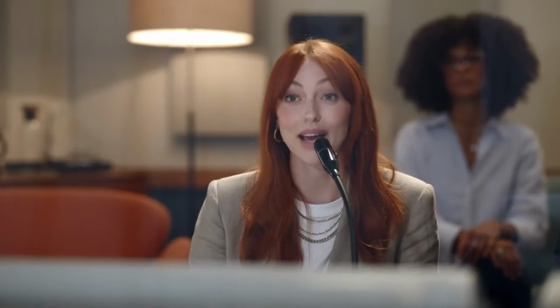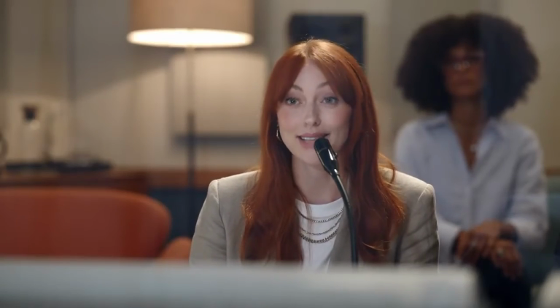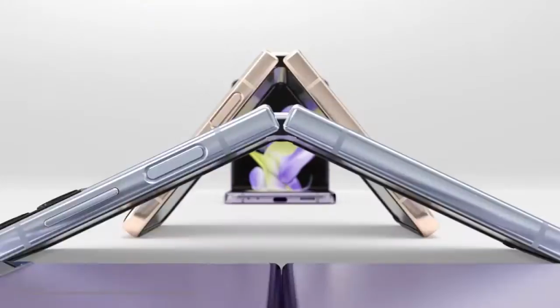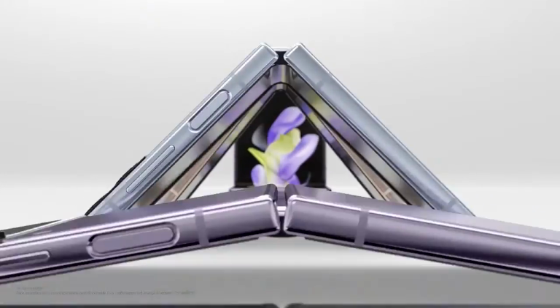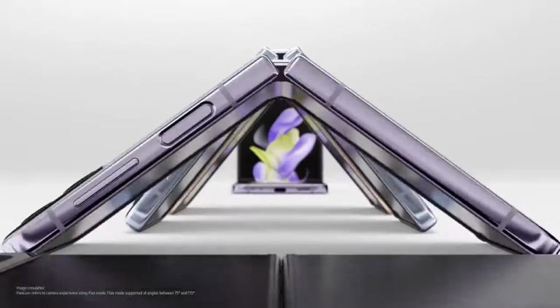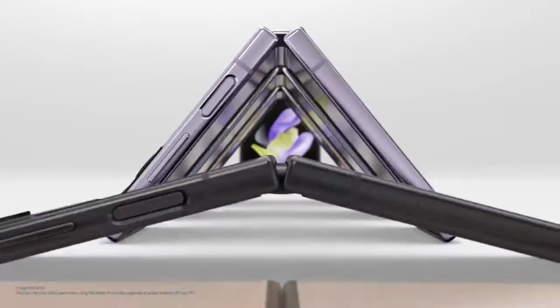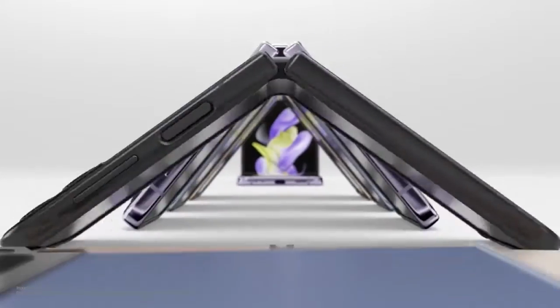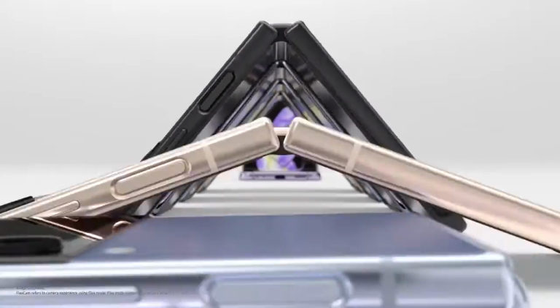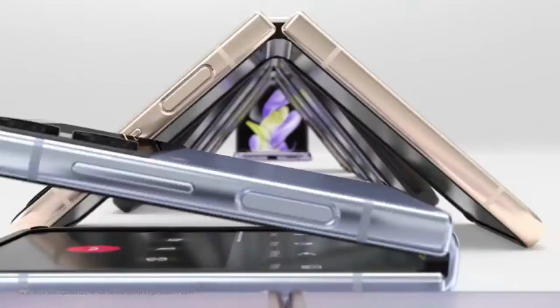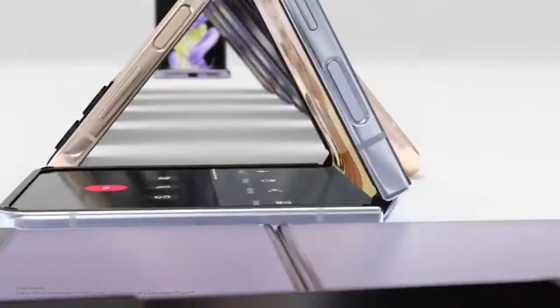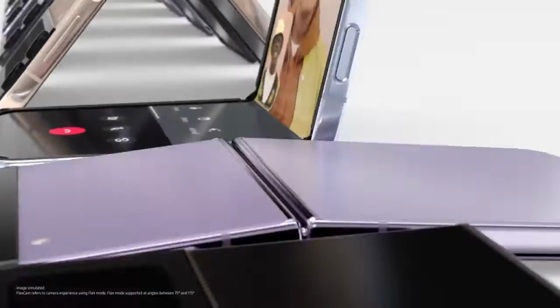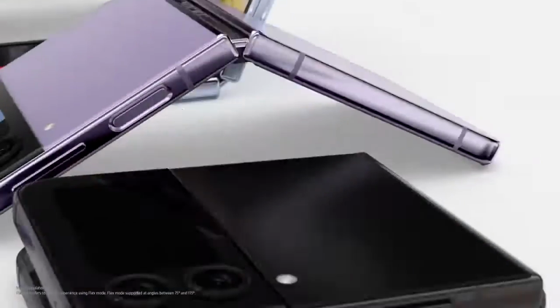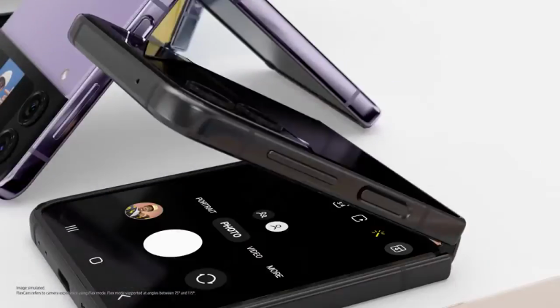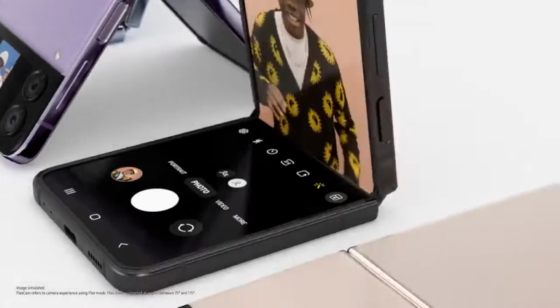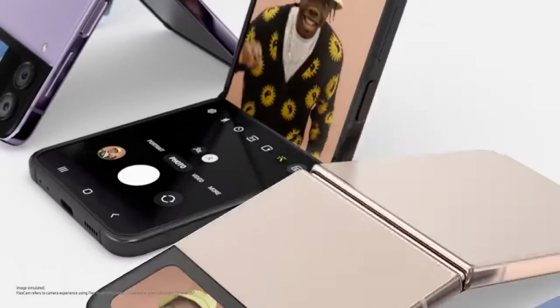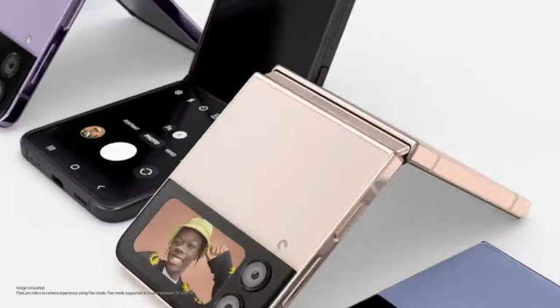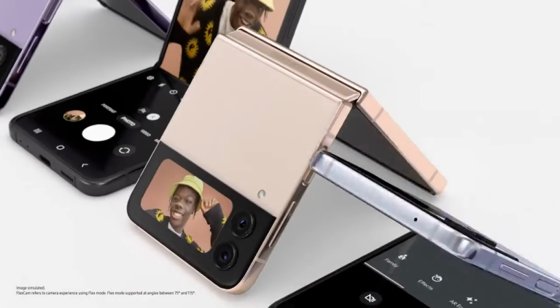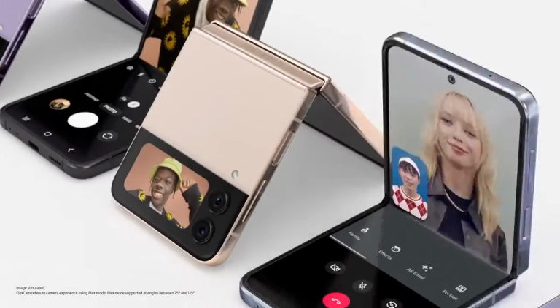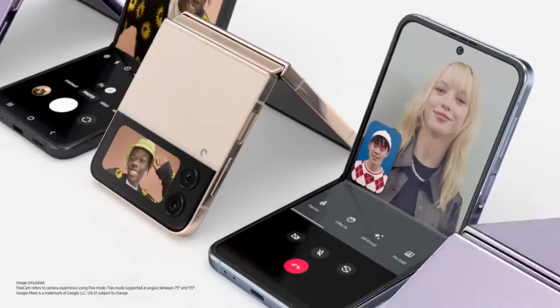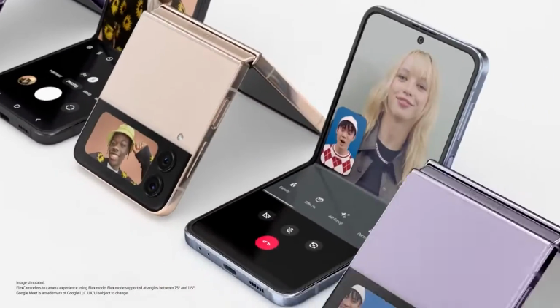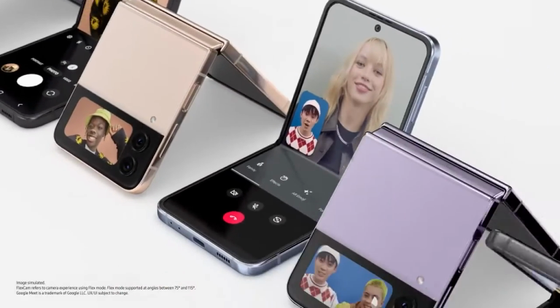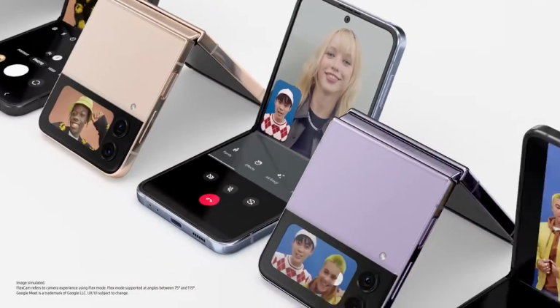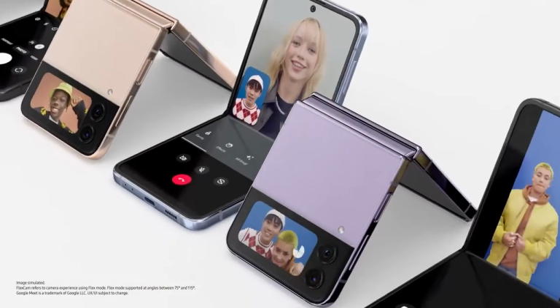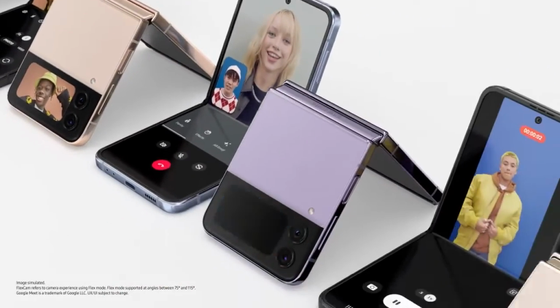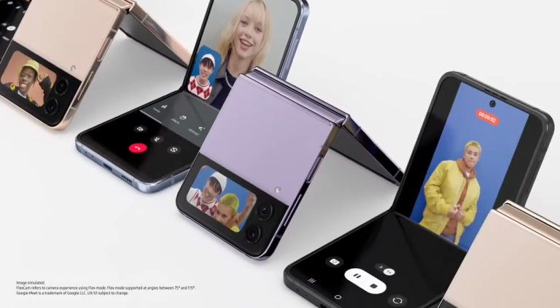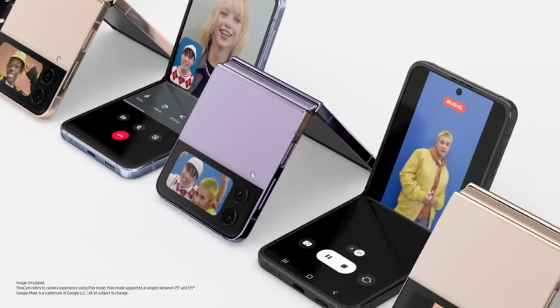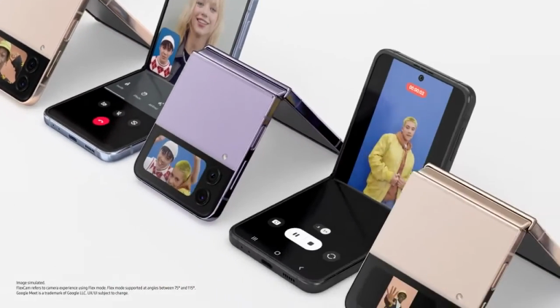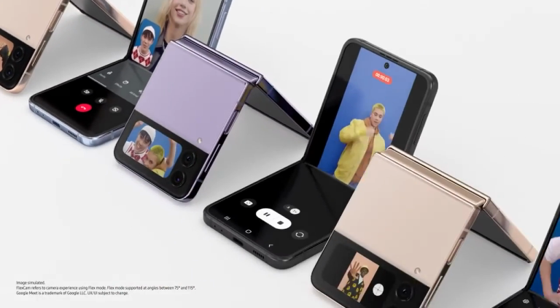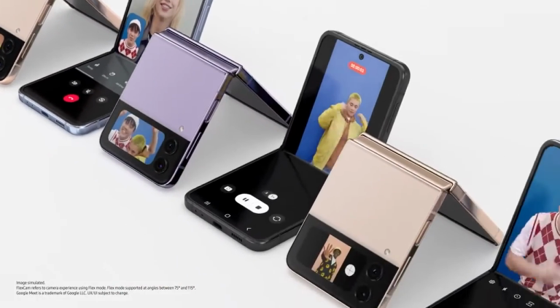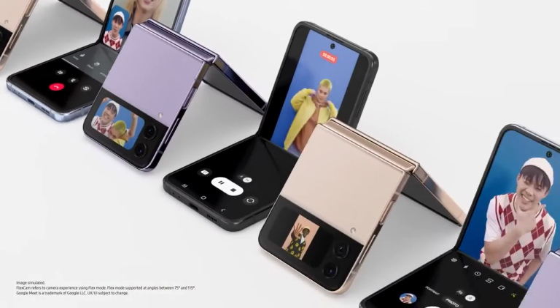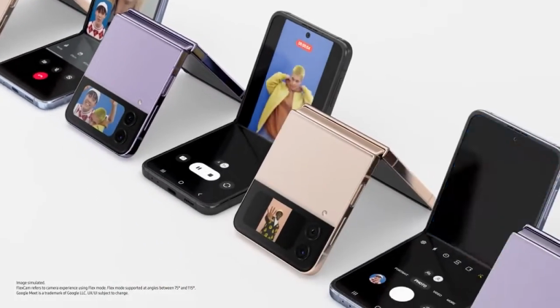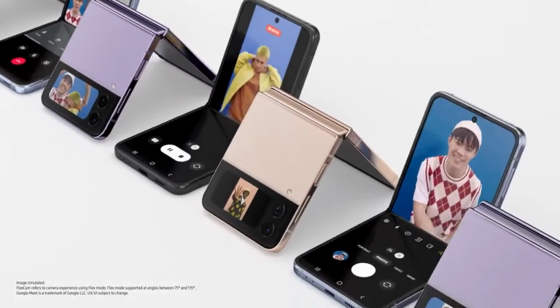FlexCam gives you the freedom to express yourself. From video calls to videos to selfies, even from the cover screen. All hands-free.